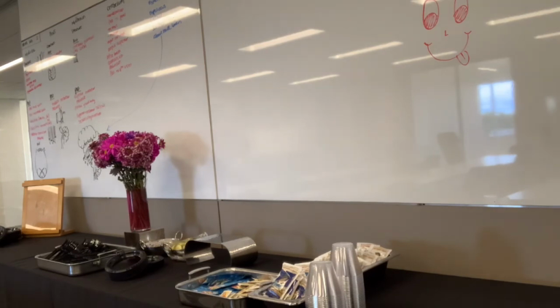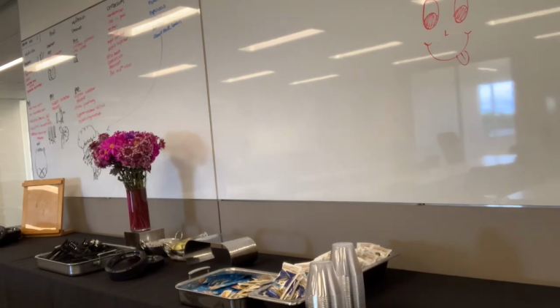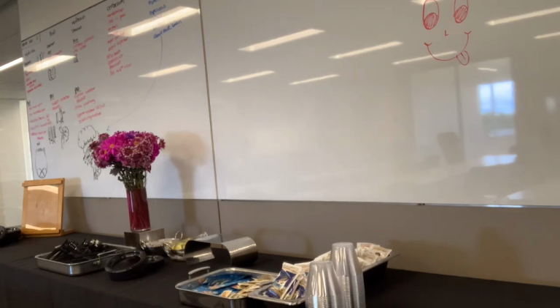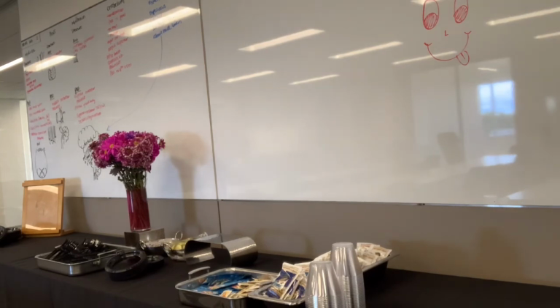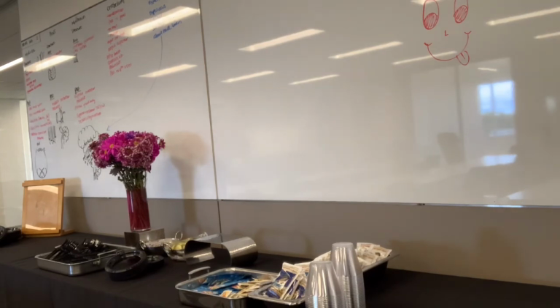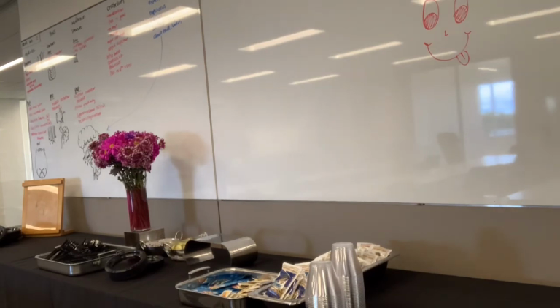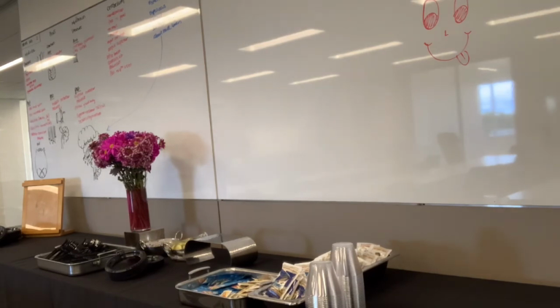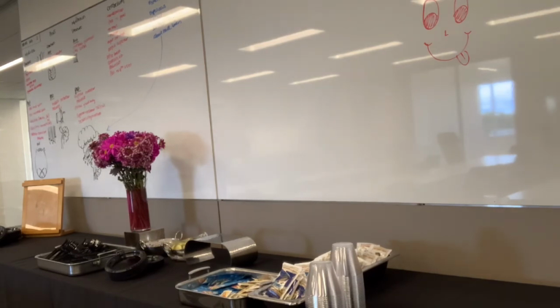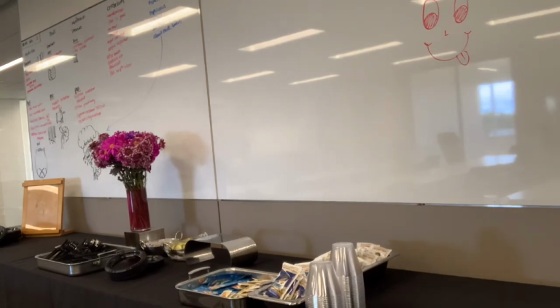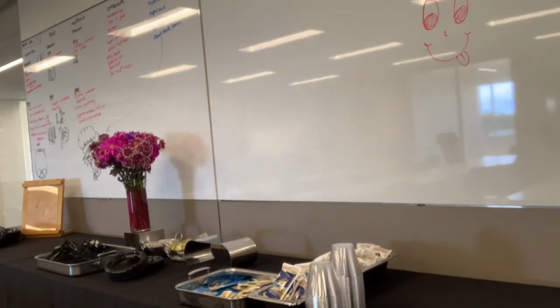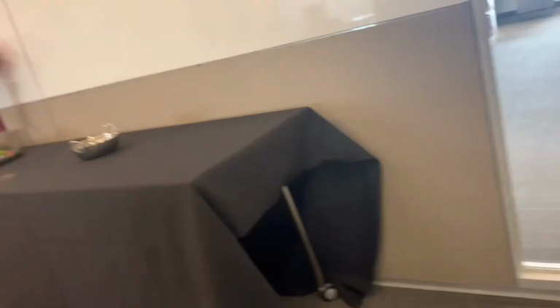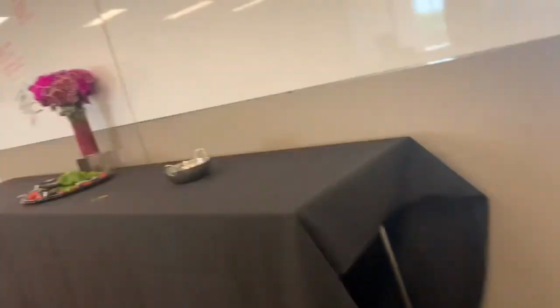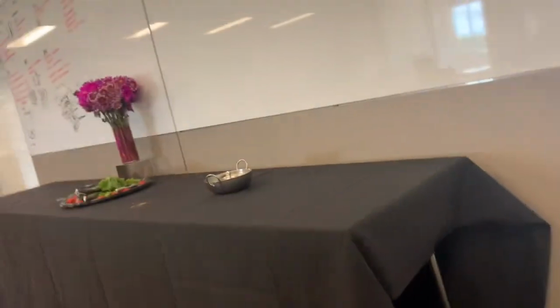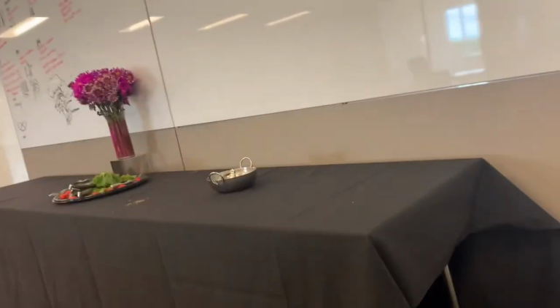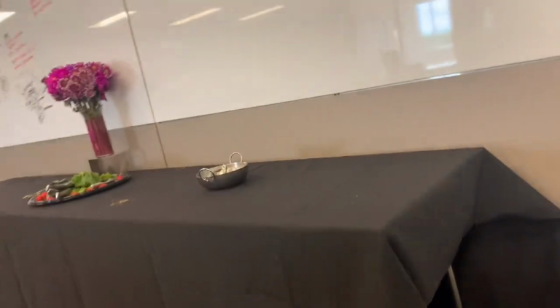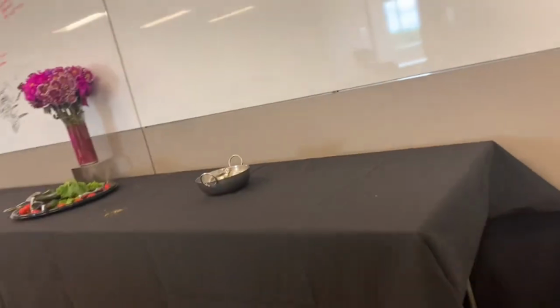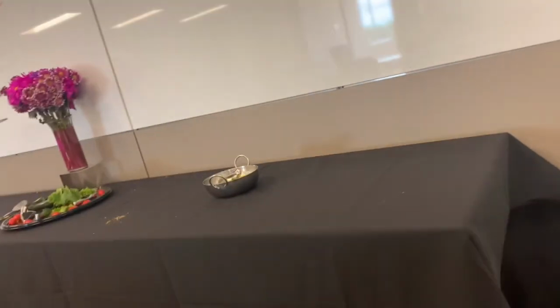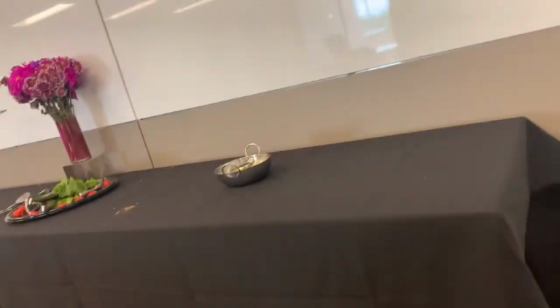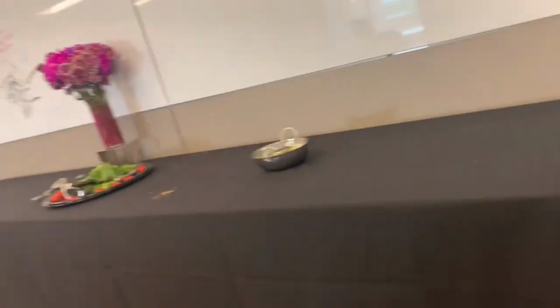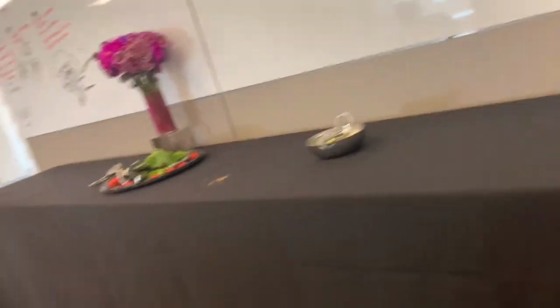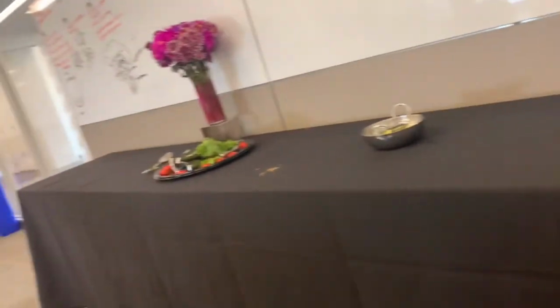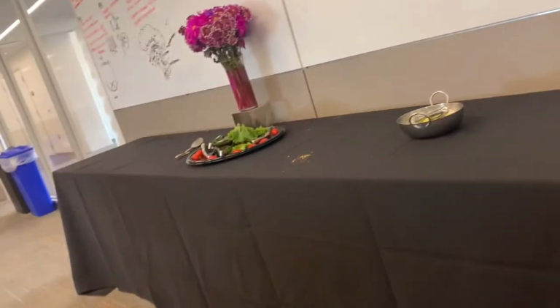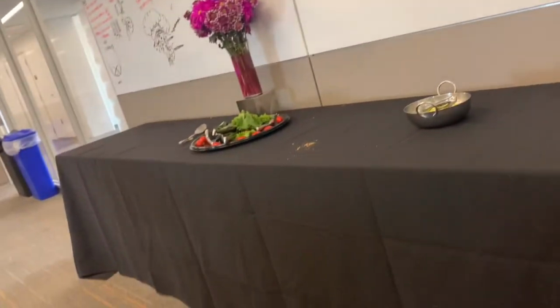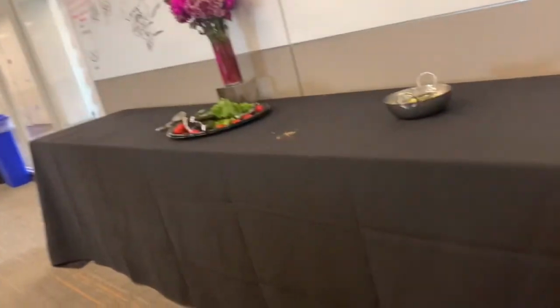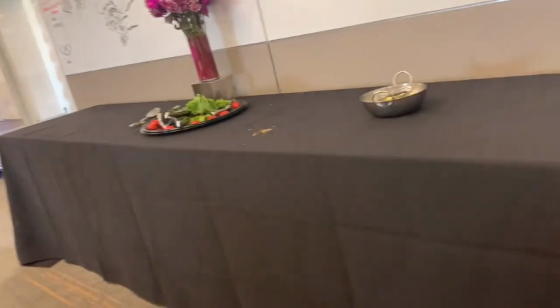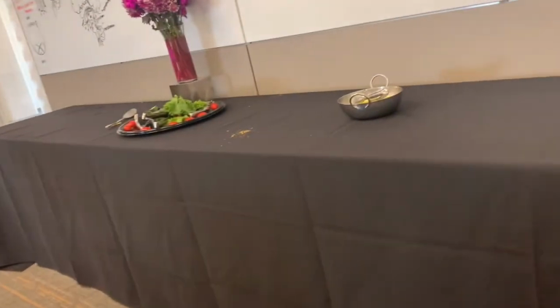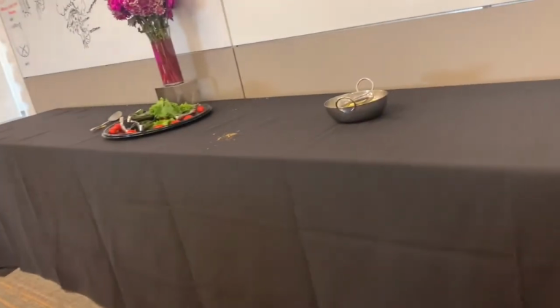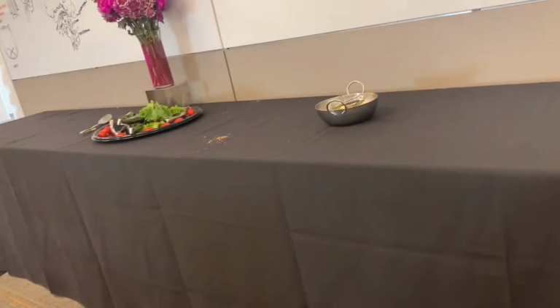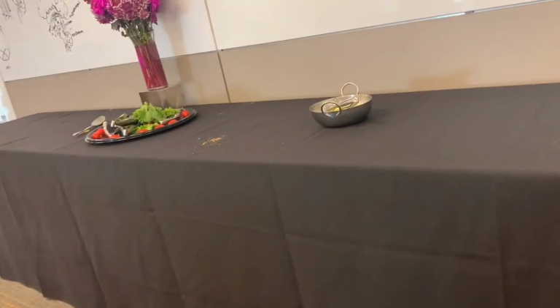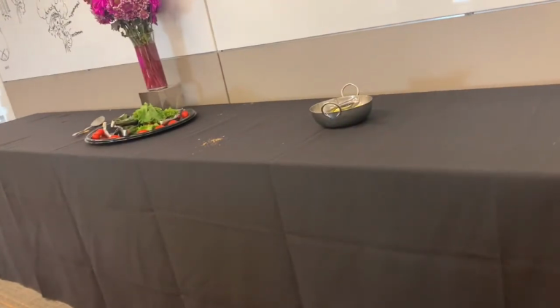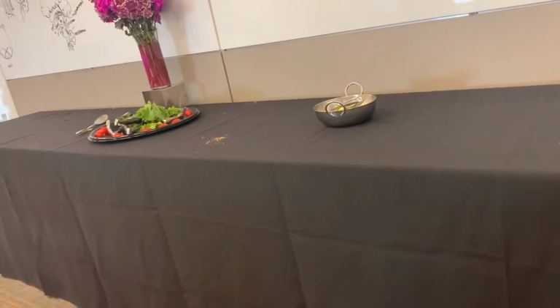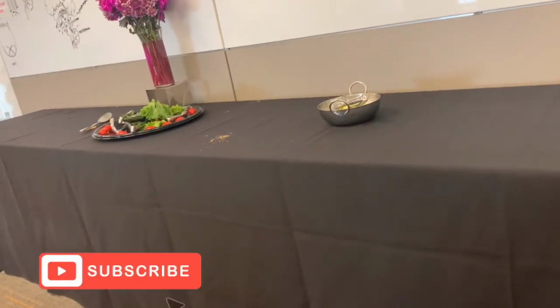The buffet is really coming together now. Unfortunately, I did not get a picture of the actual finished setup.